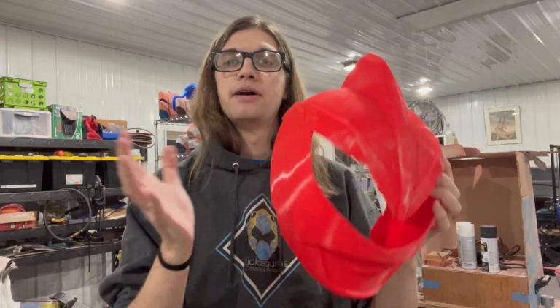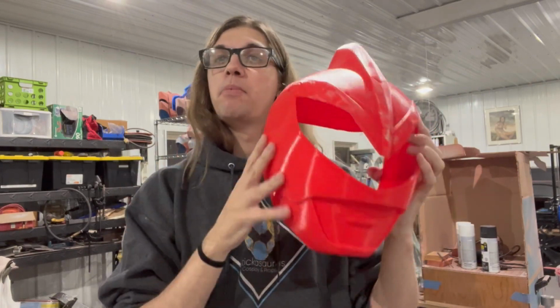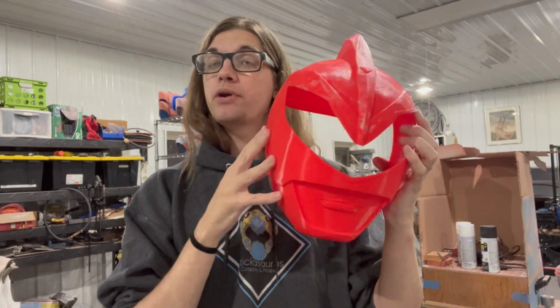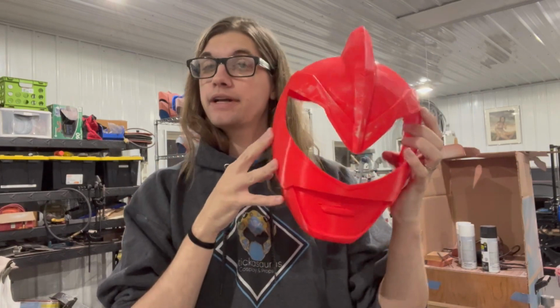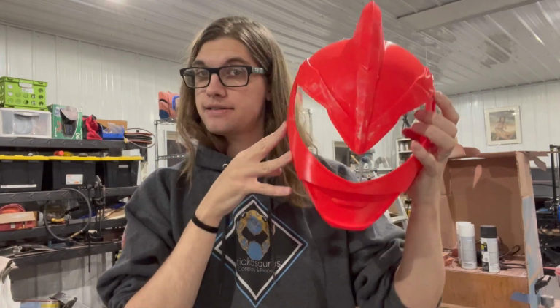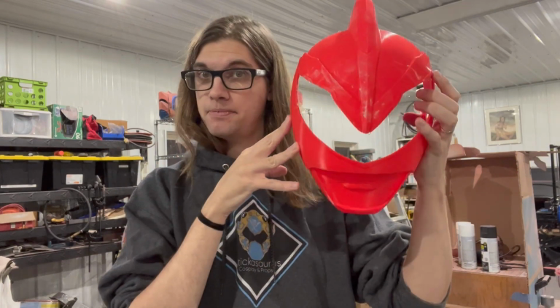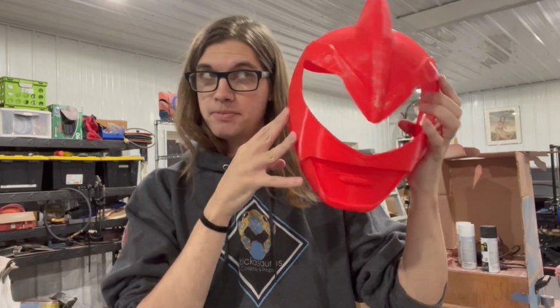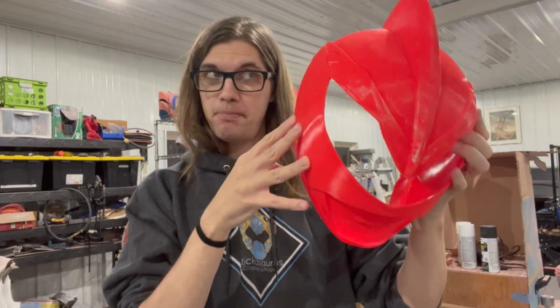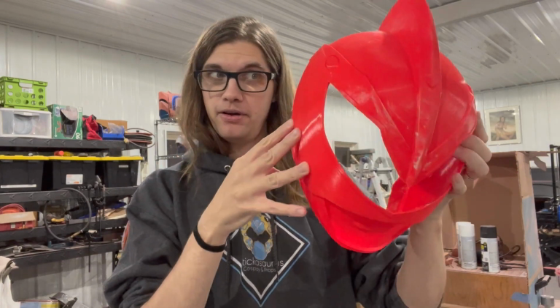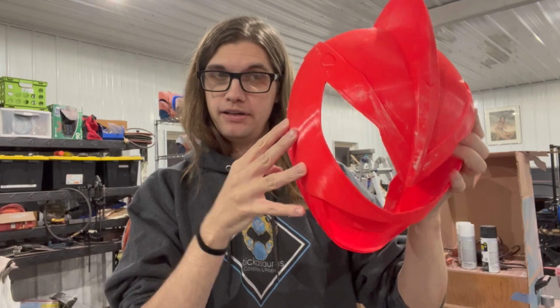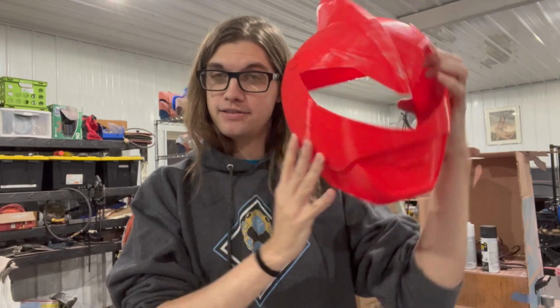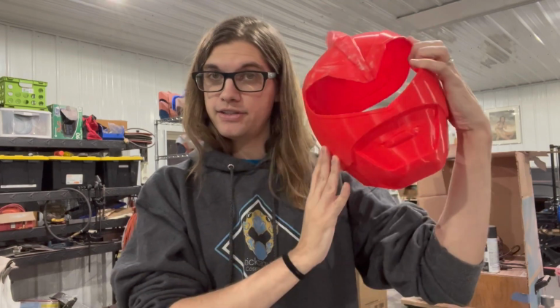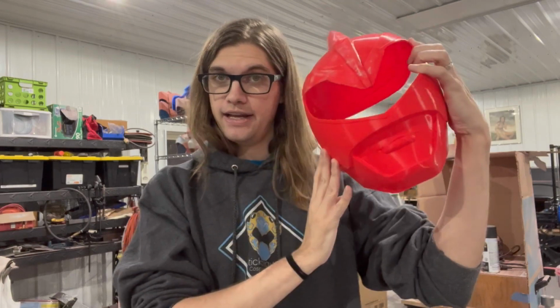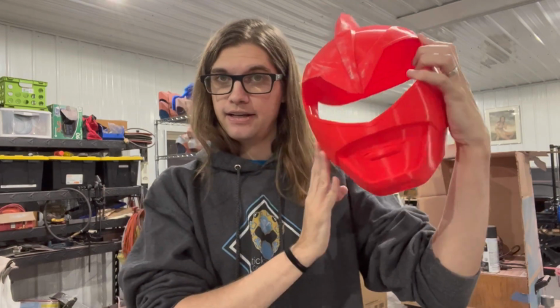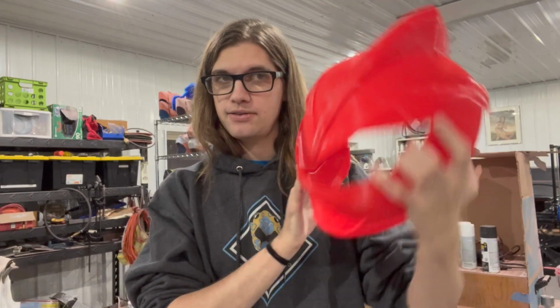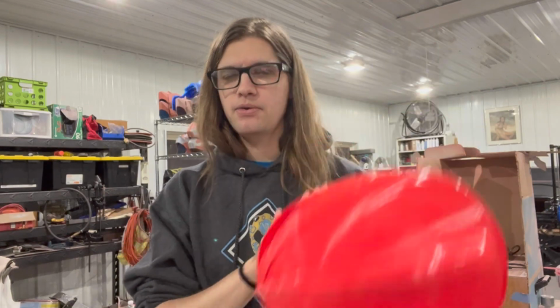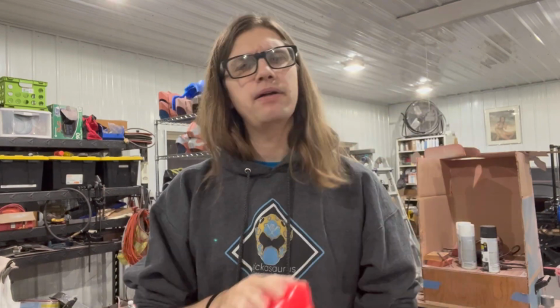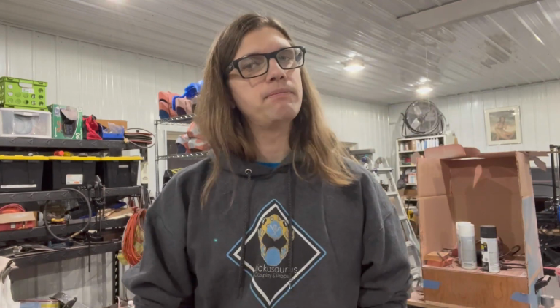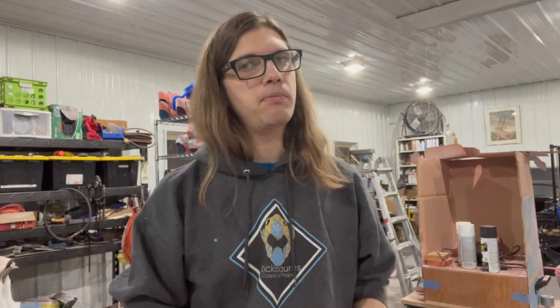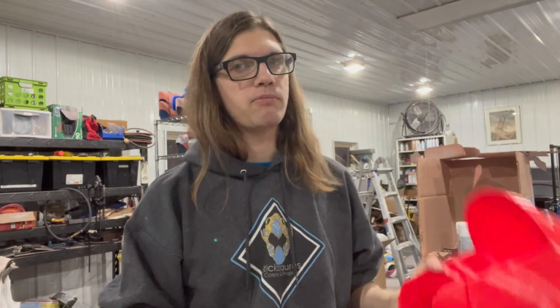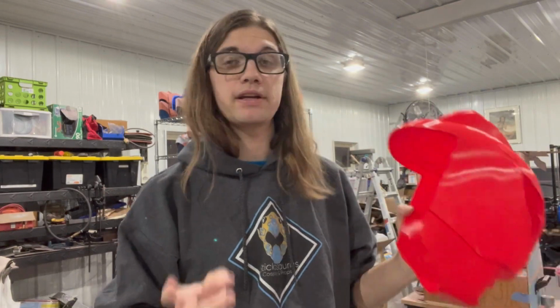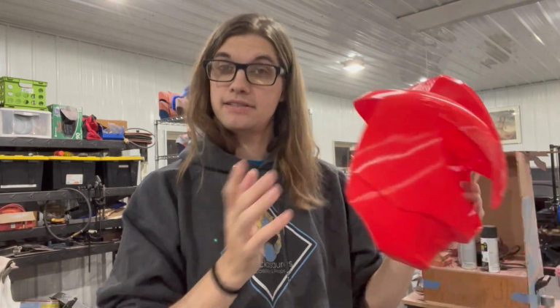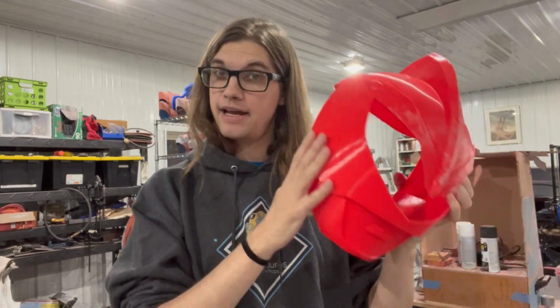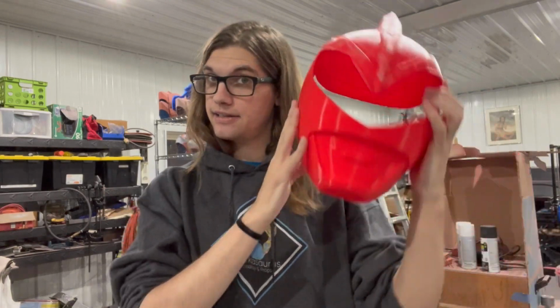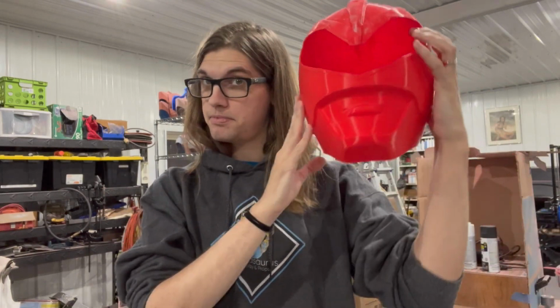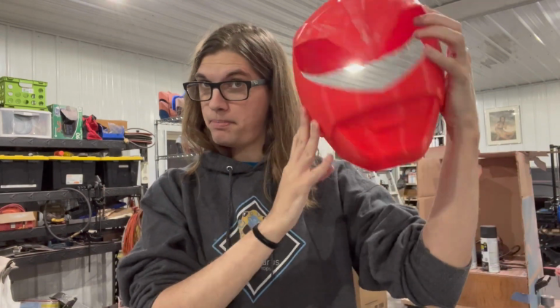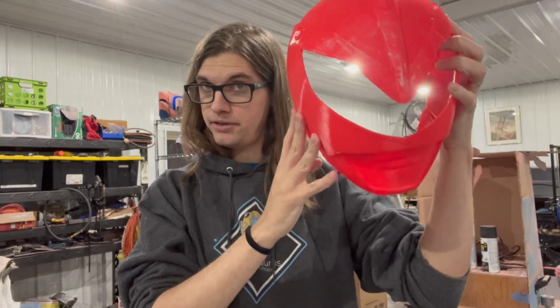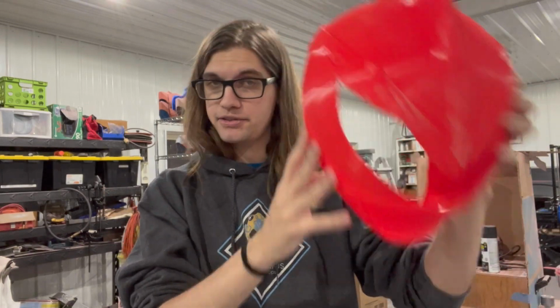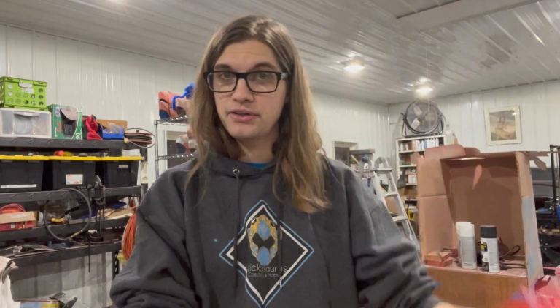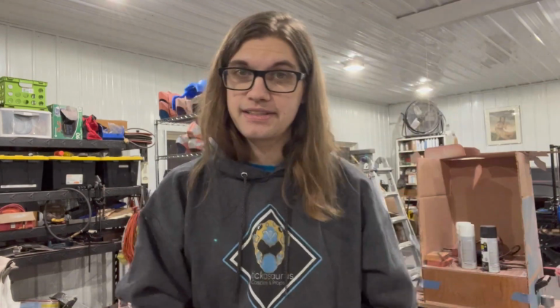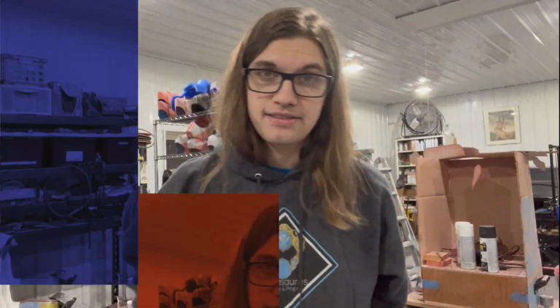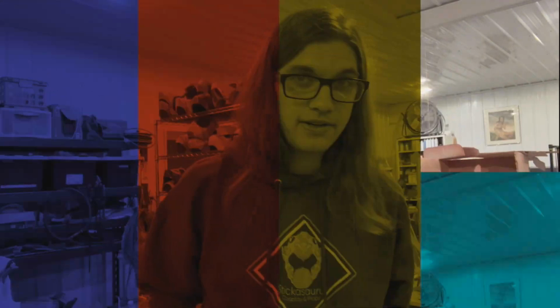We're going to get some spot putty on here and start sanding — we're going to sand and get spot putty on here, so let's get to it.